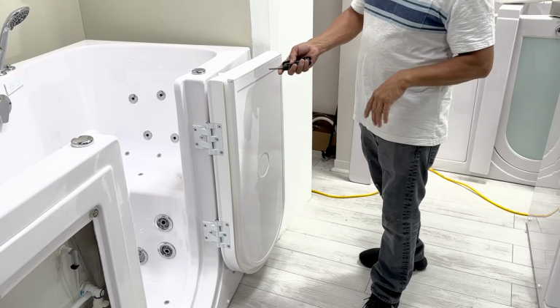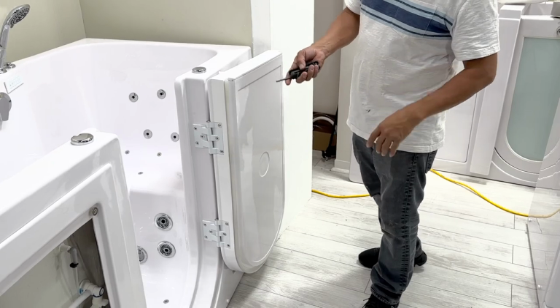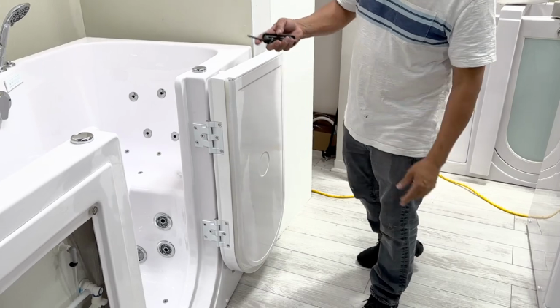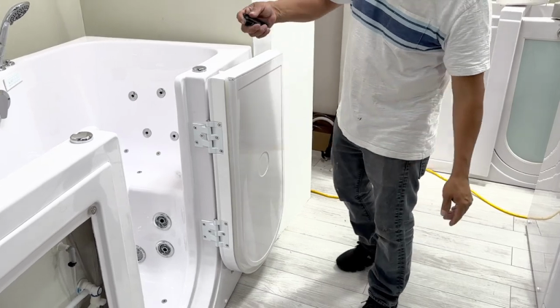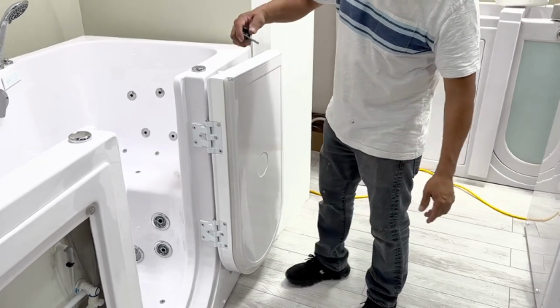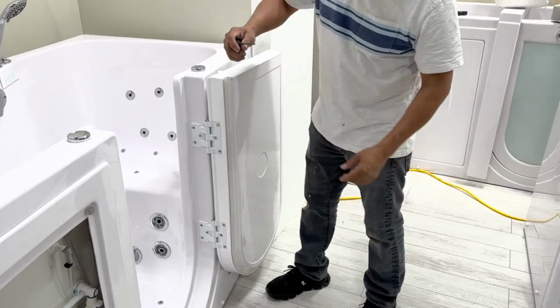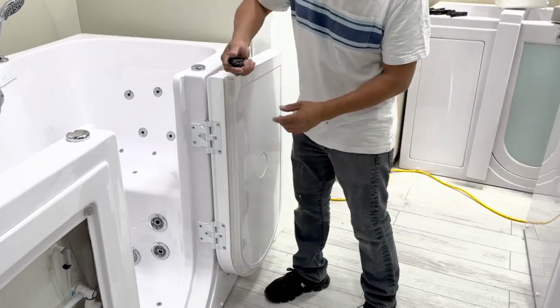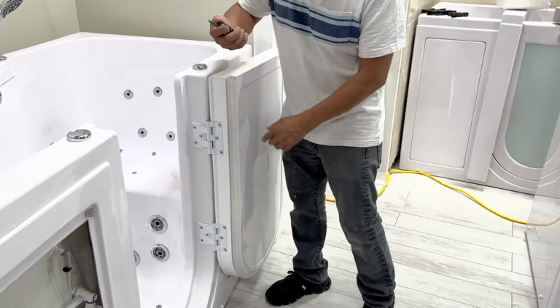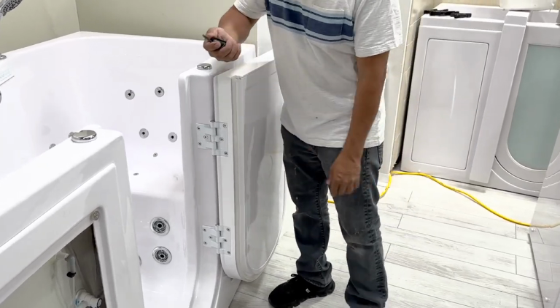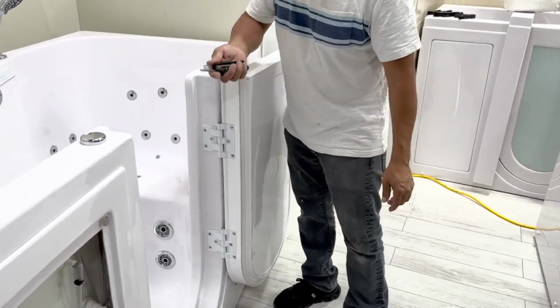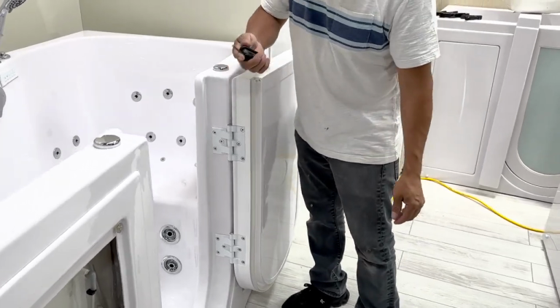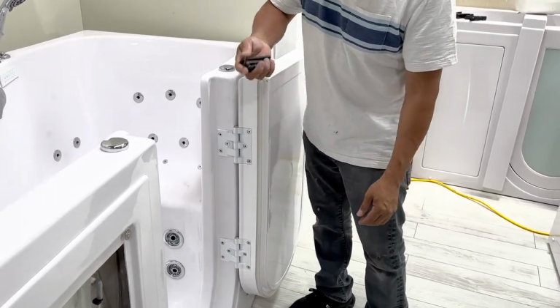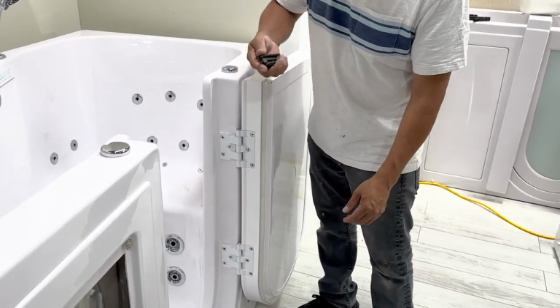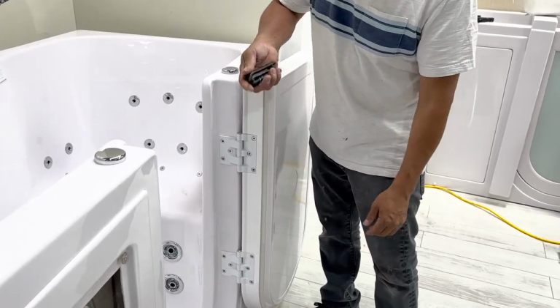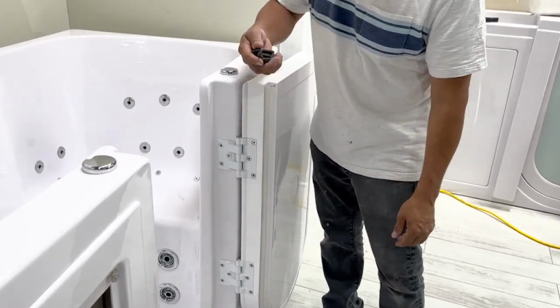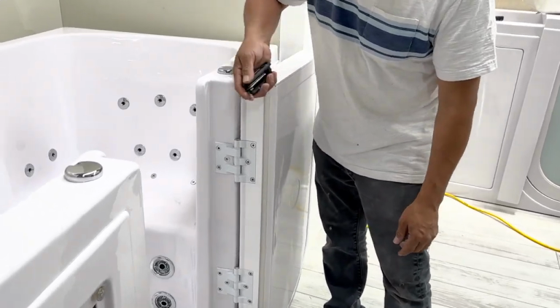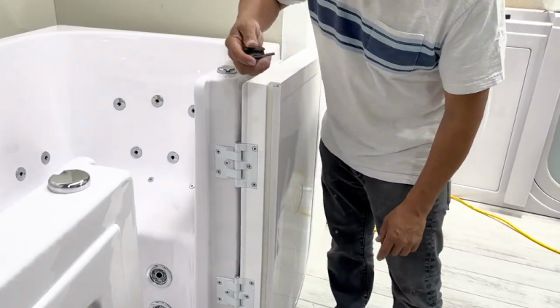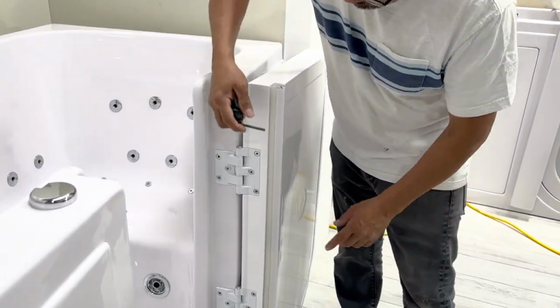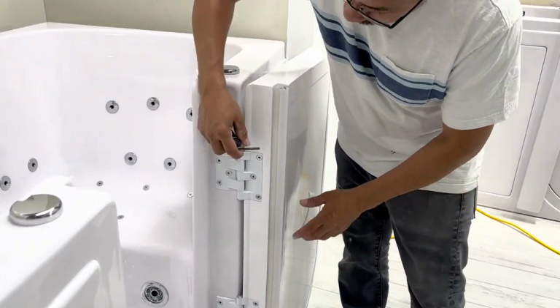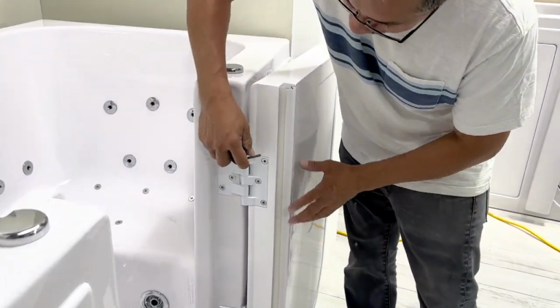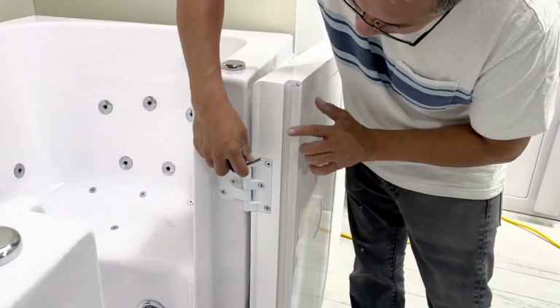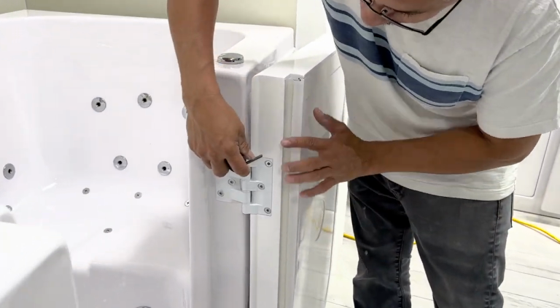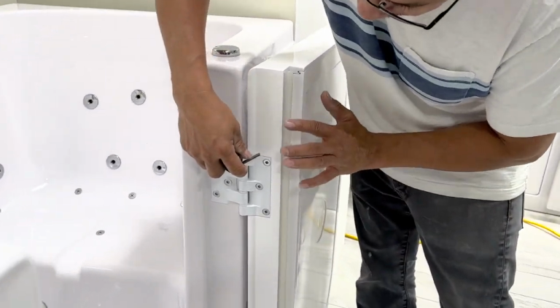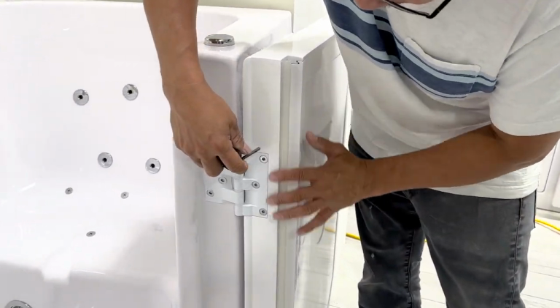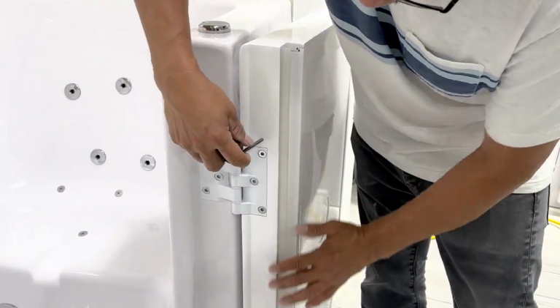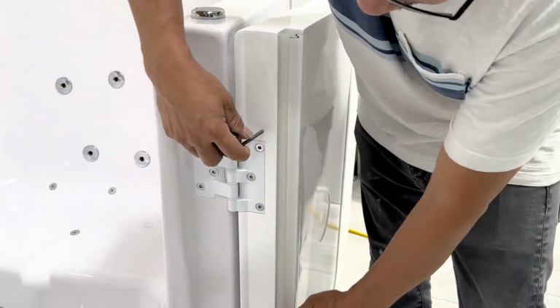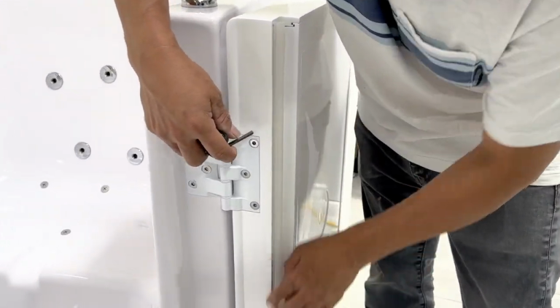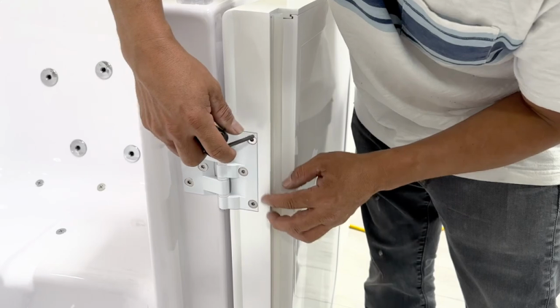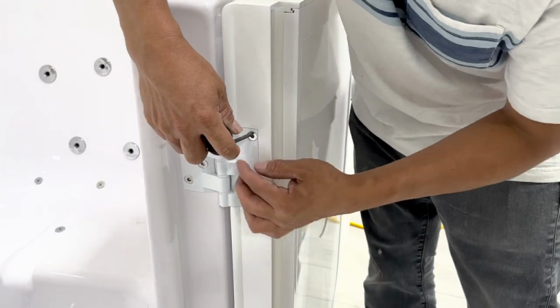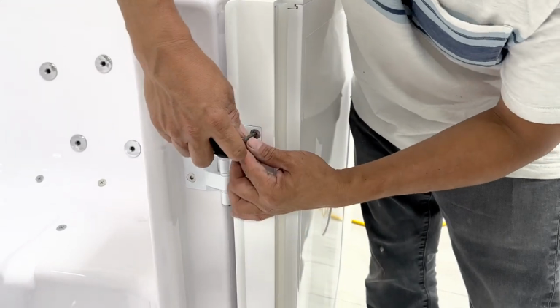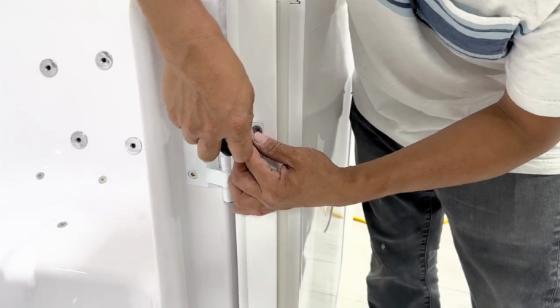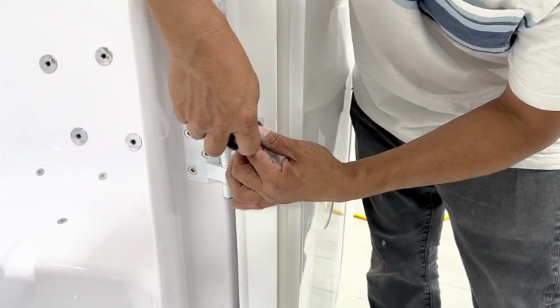Using a 3/16th allen wrench, loosen and remove the six bolts on the door side of the hinge.